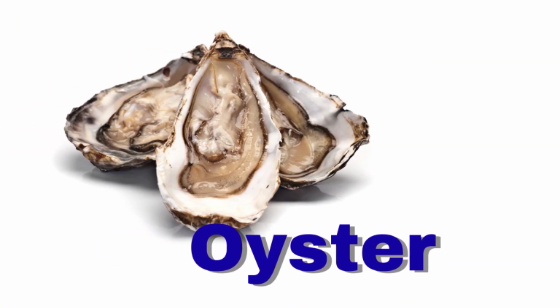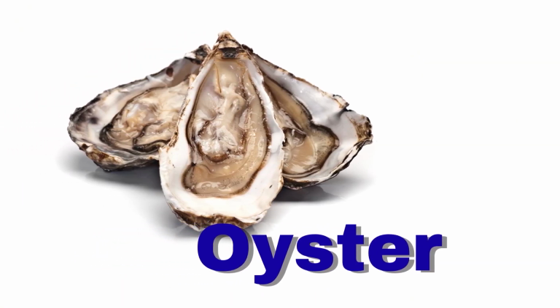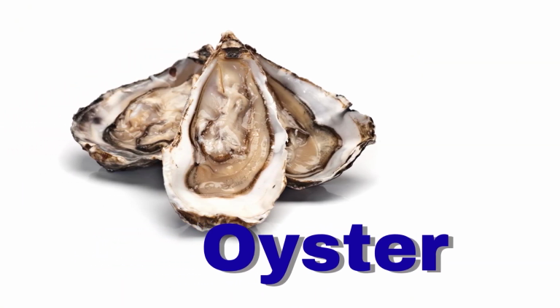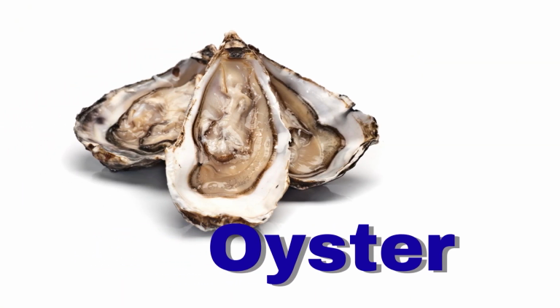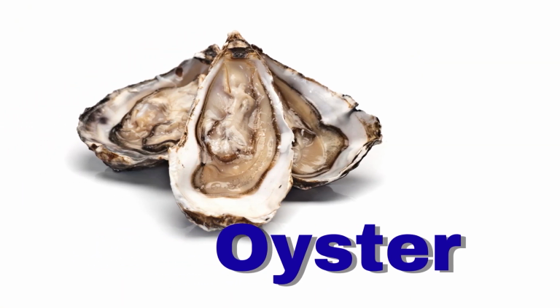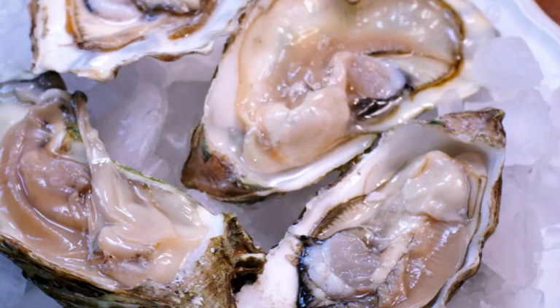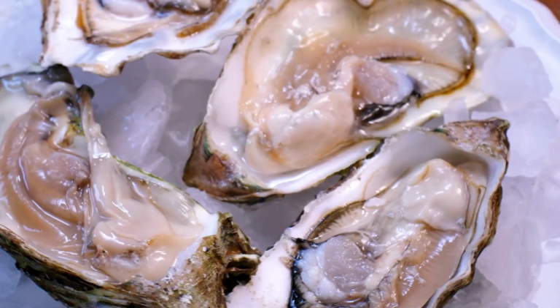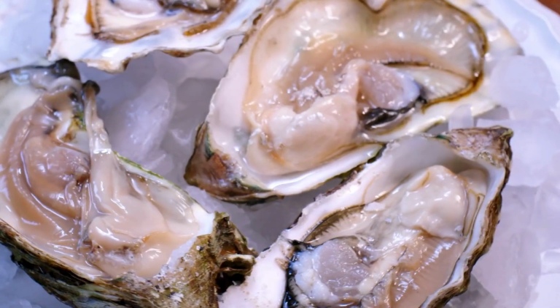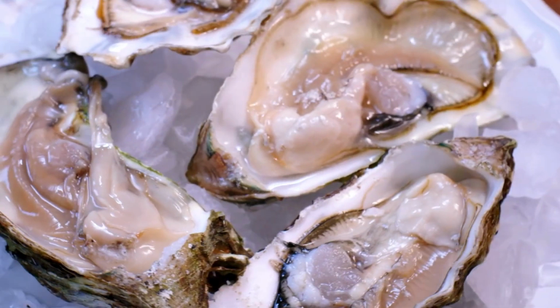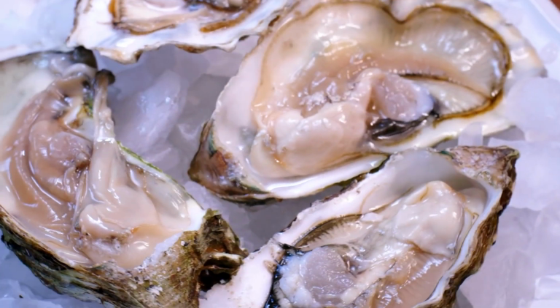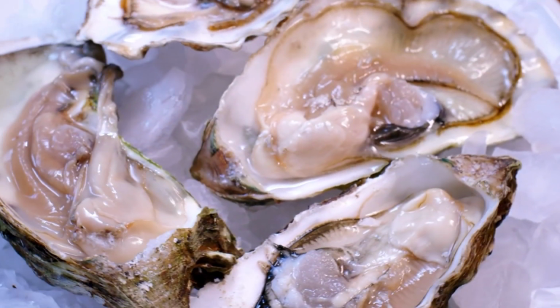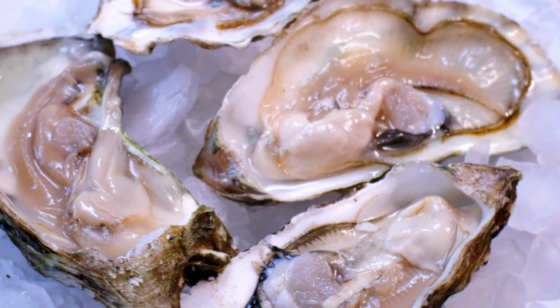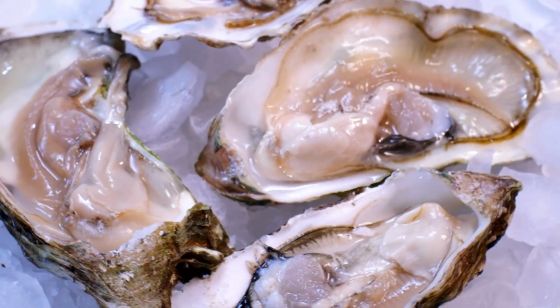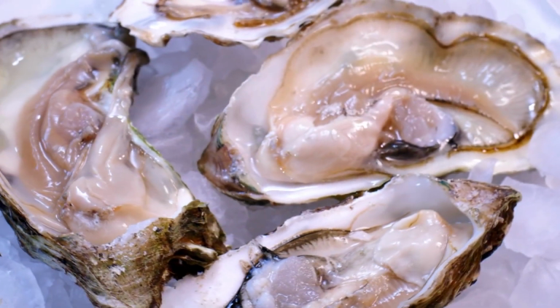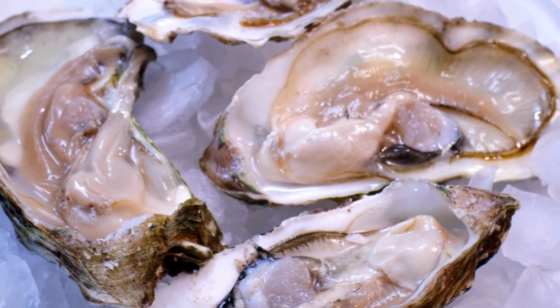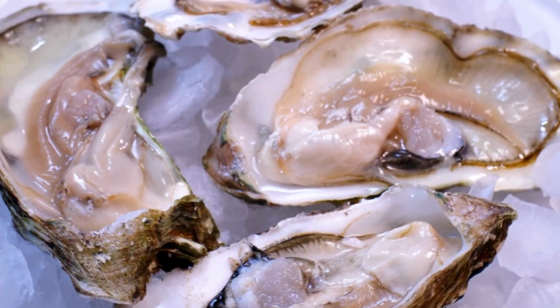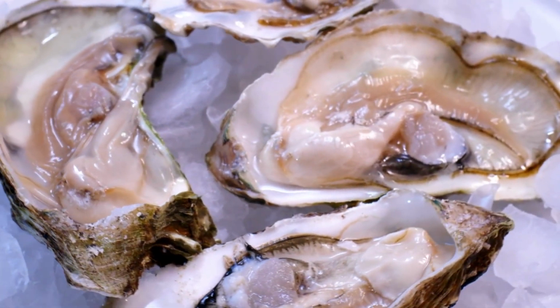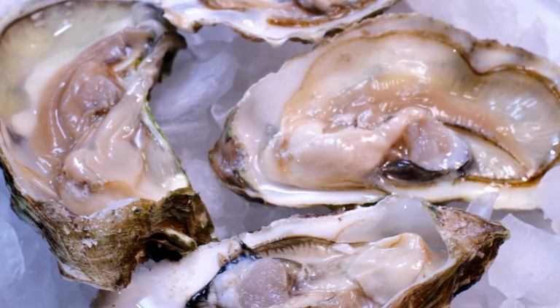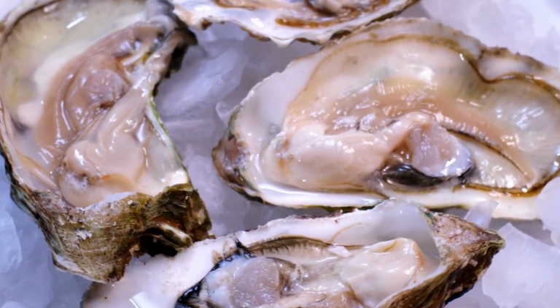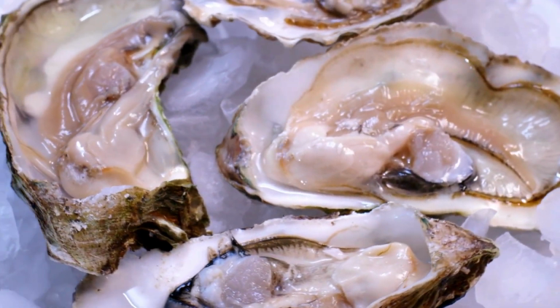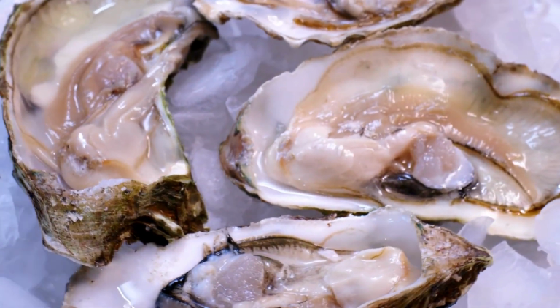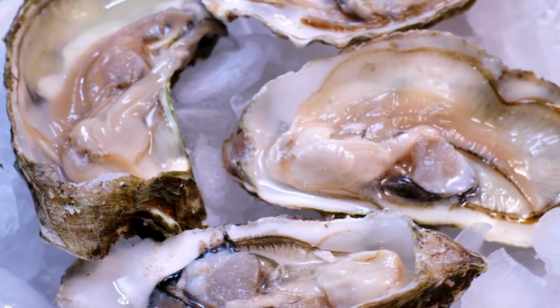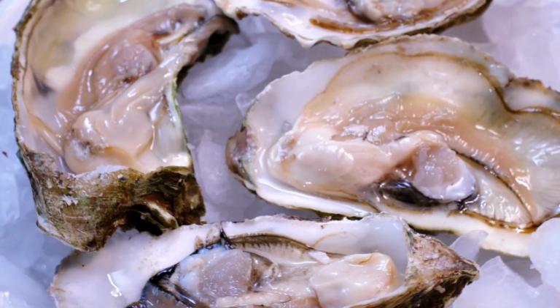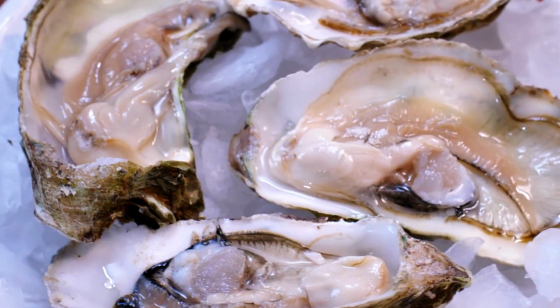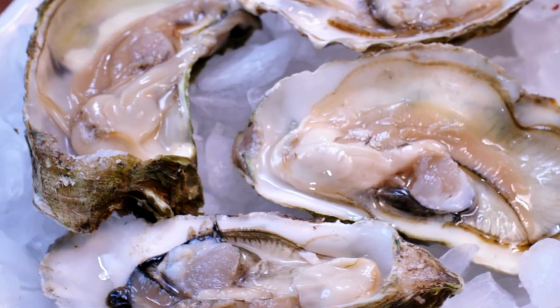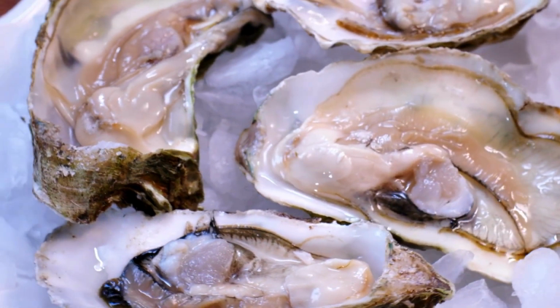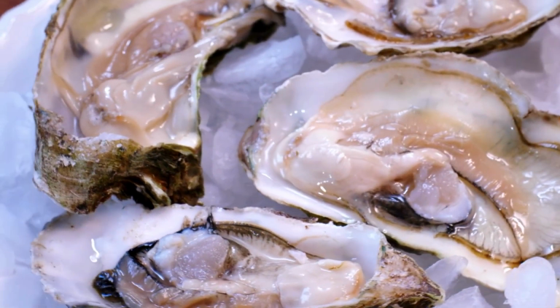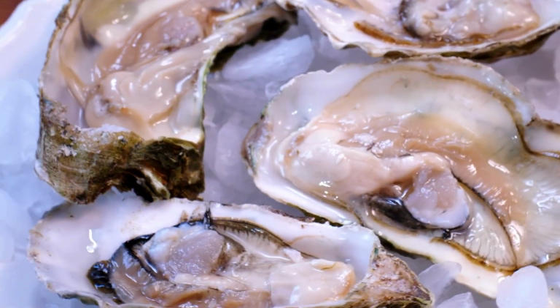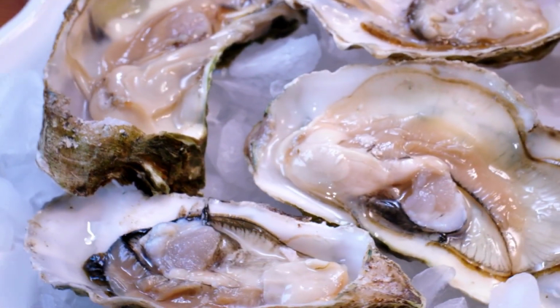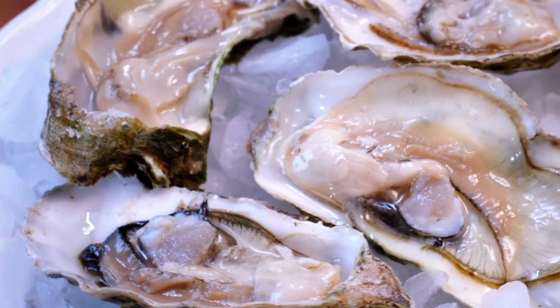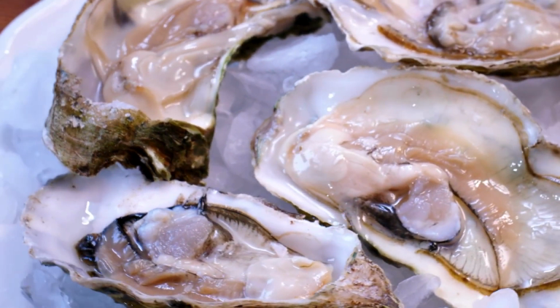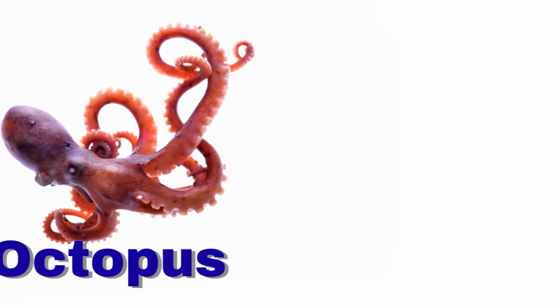Oyster. An oyster also lives in a shell. Sometimes it makes a pearl.